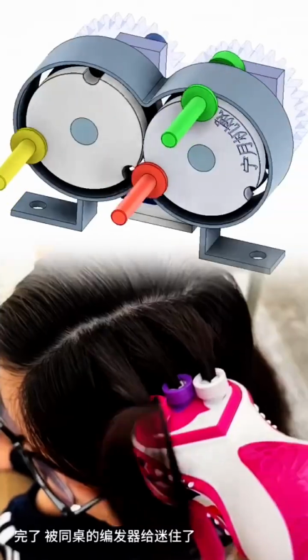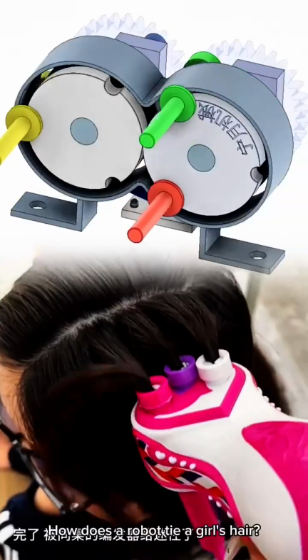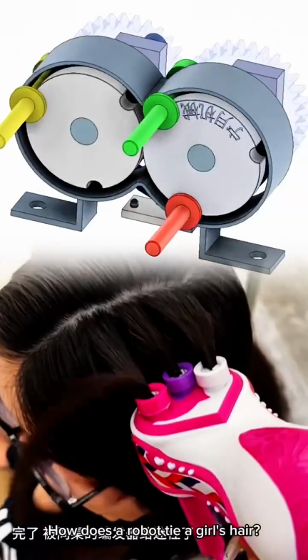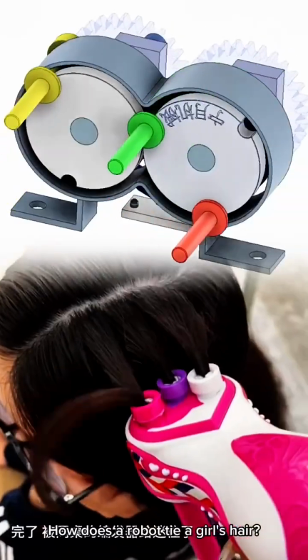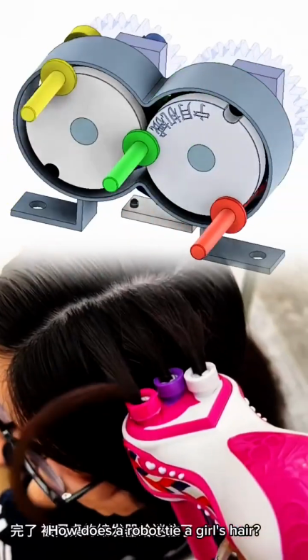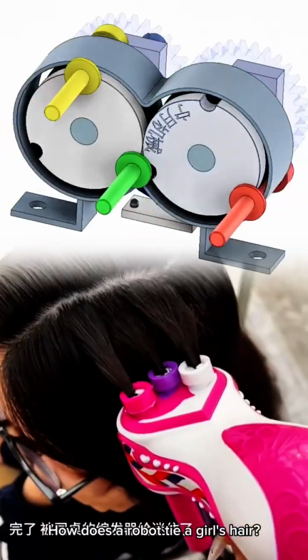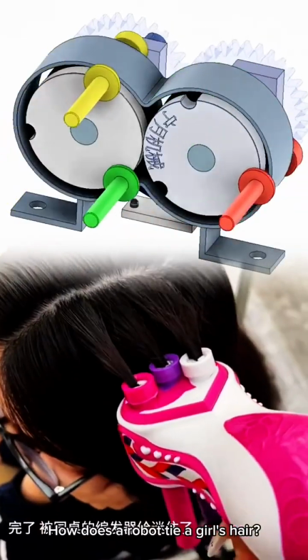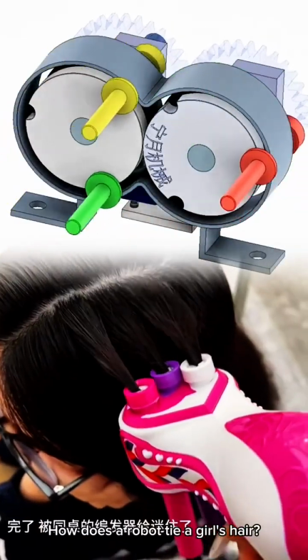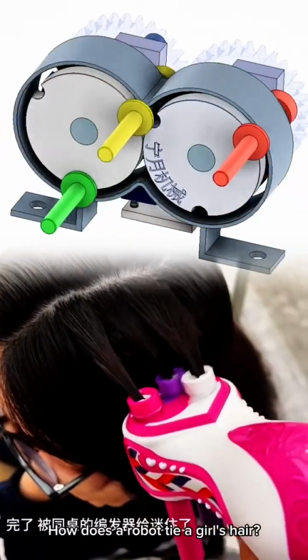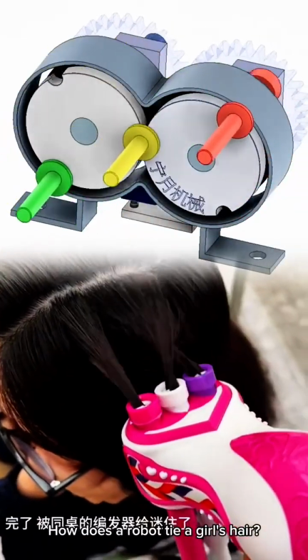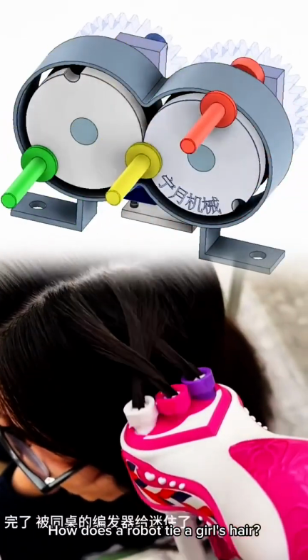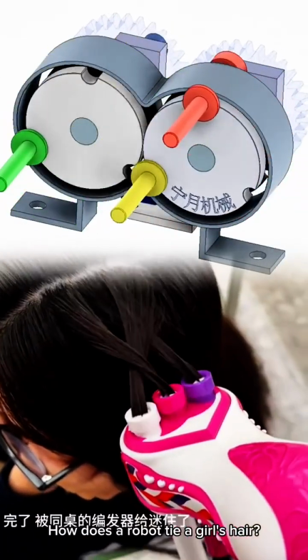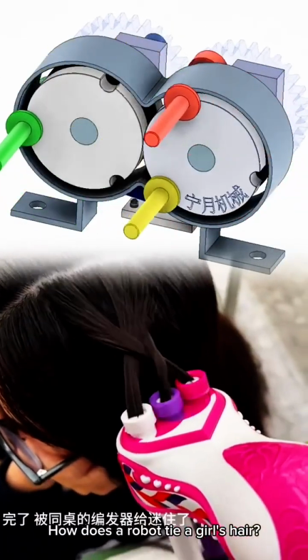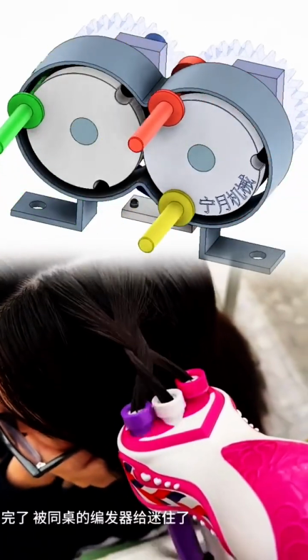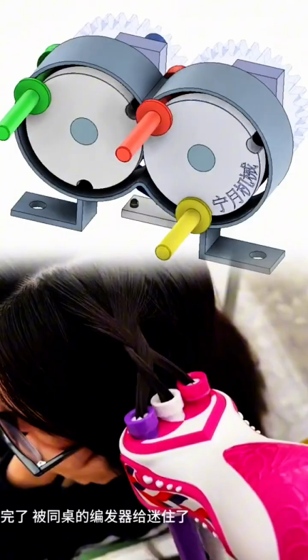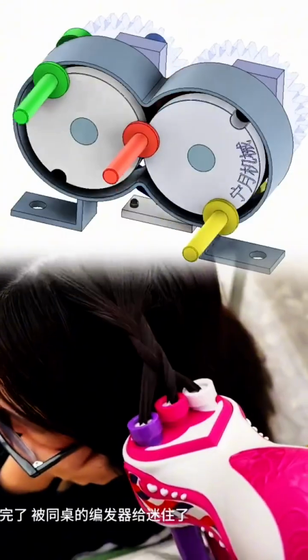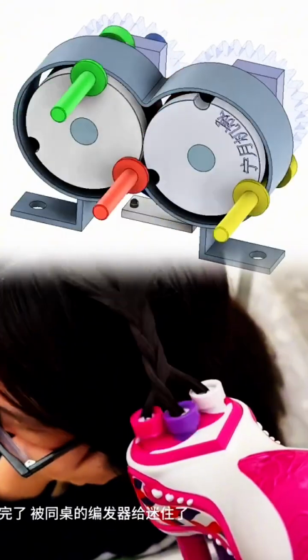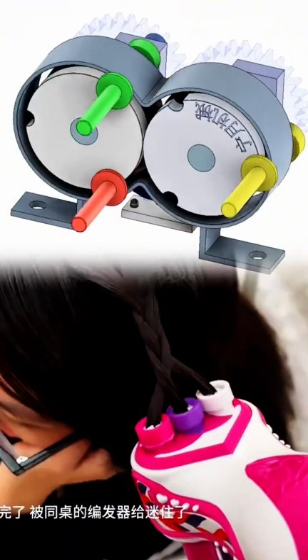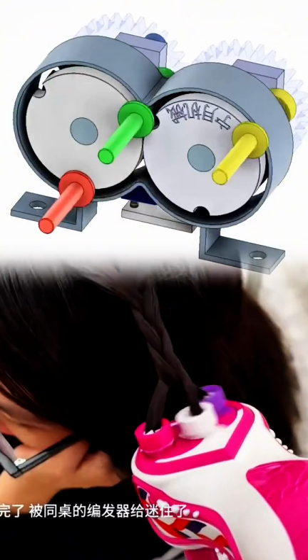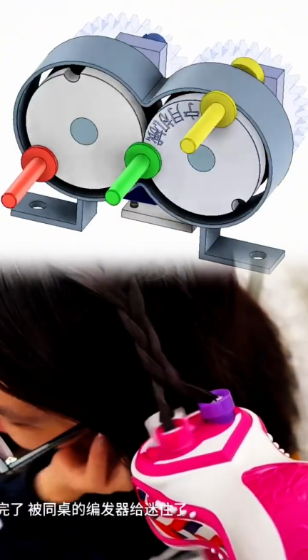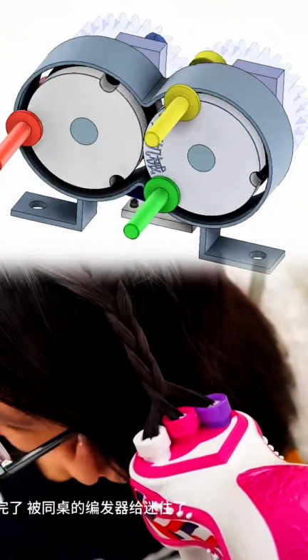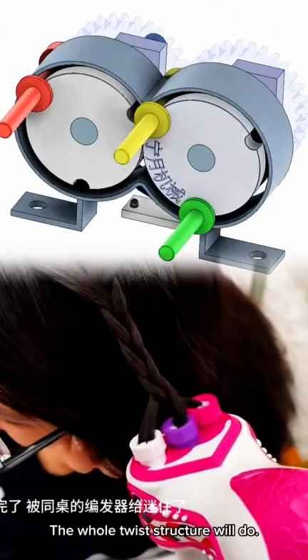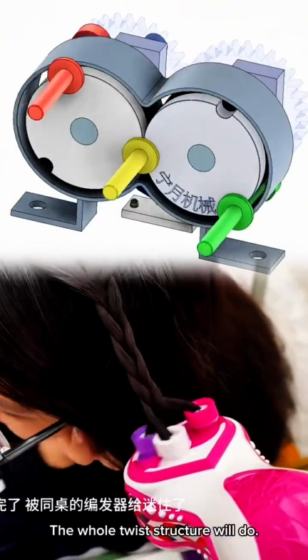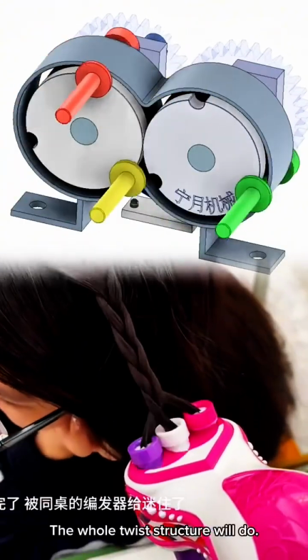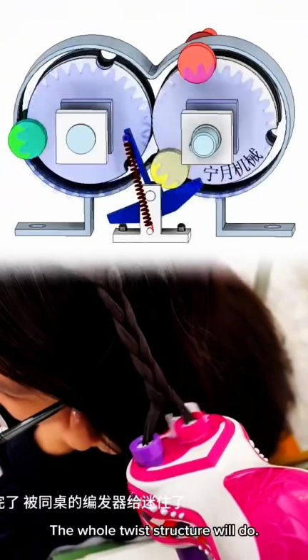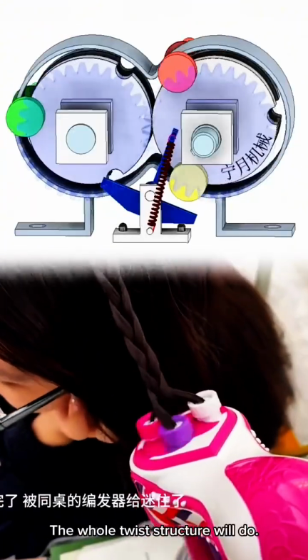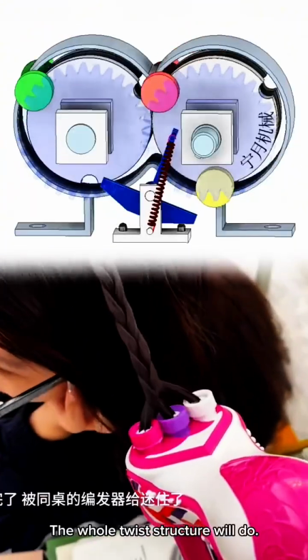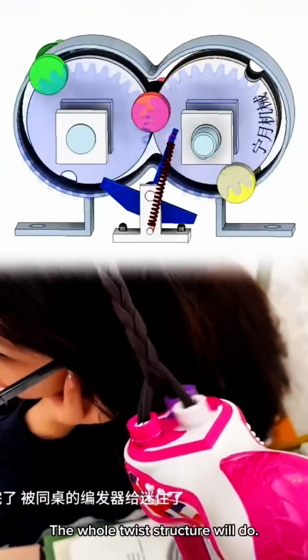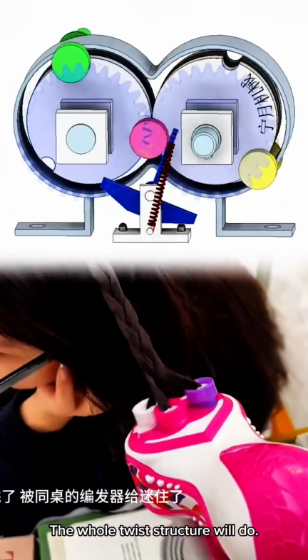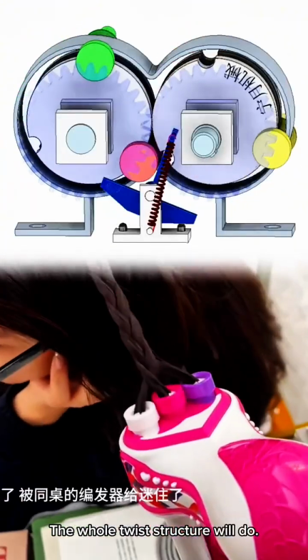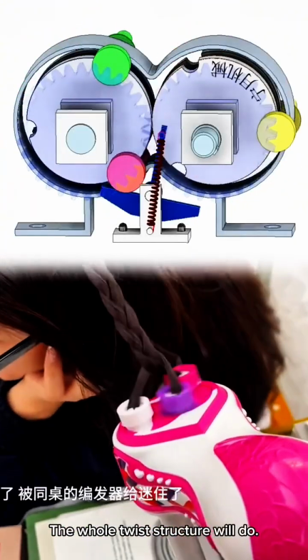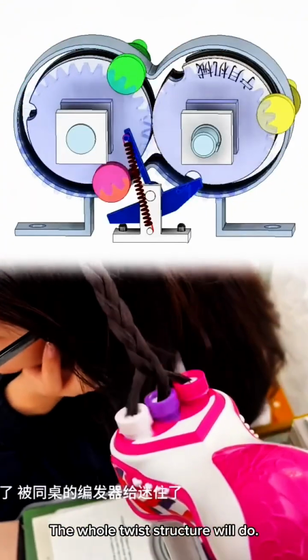How does a robot tie a girl's hair? The whole twist structure will do.